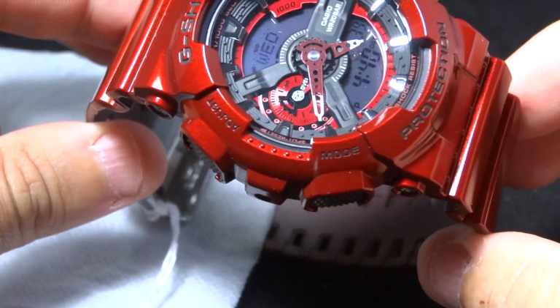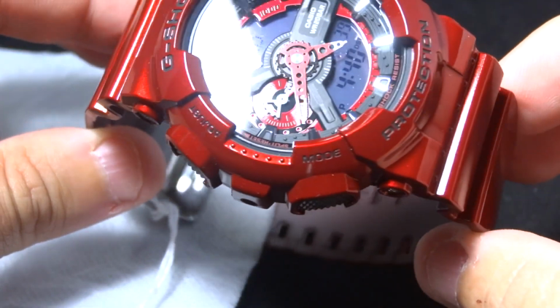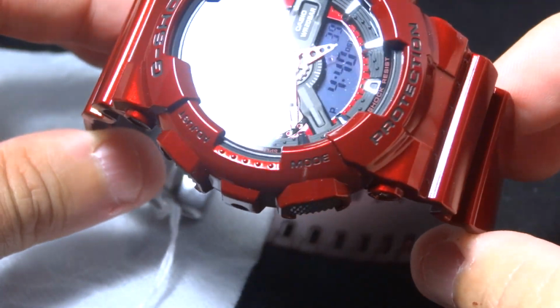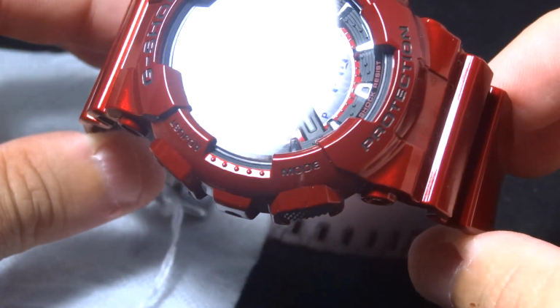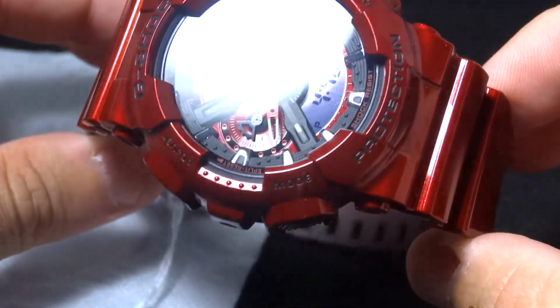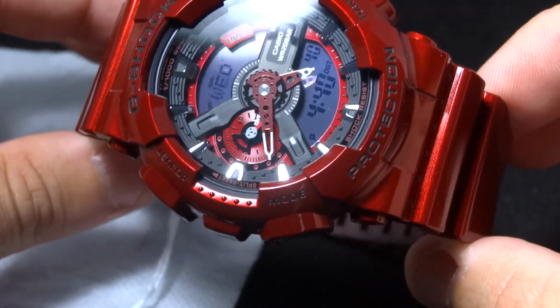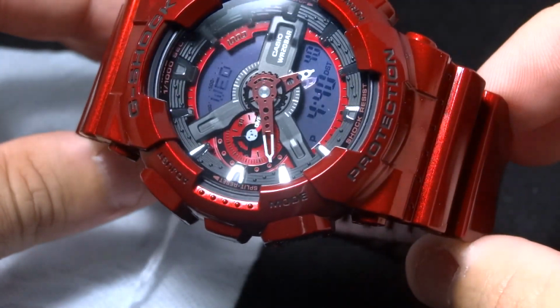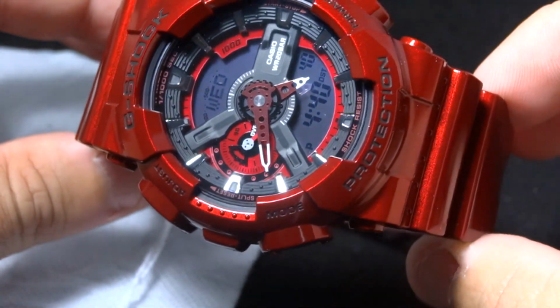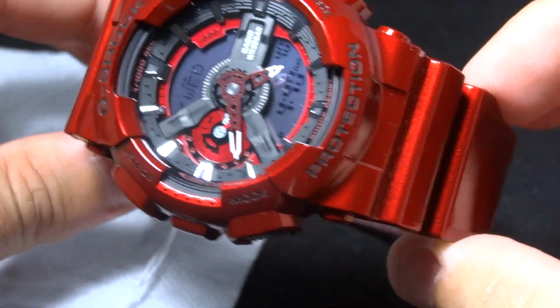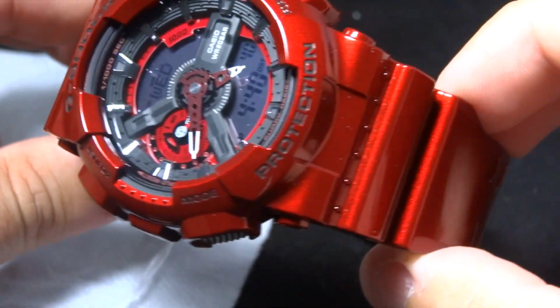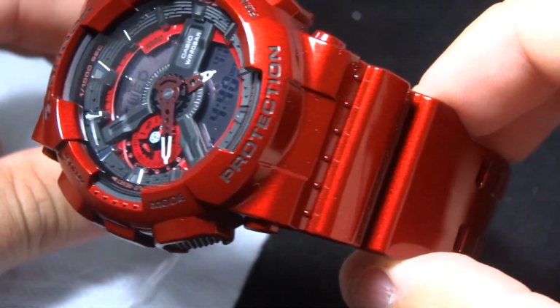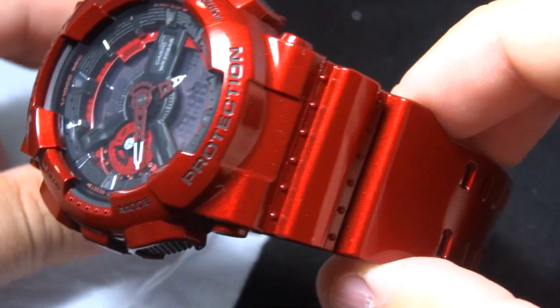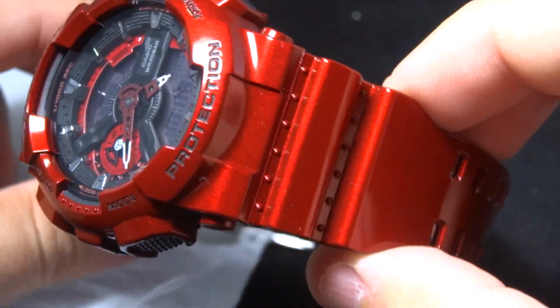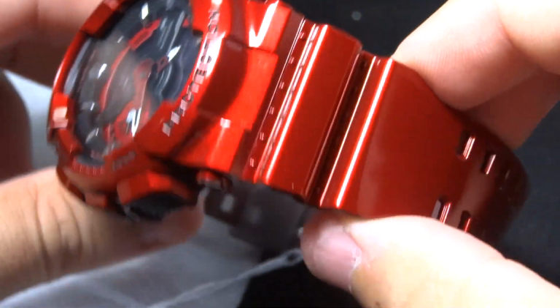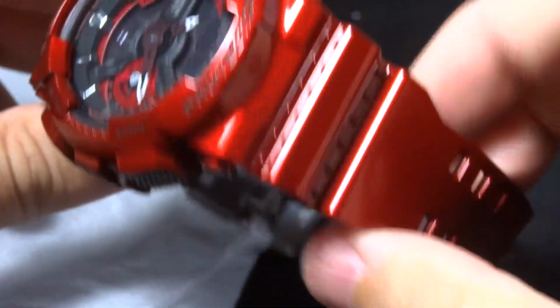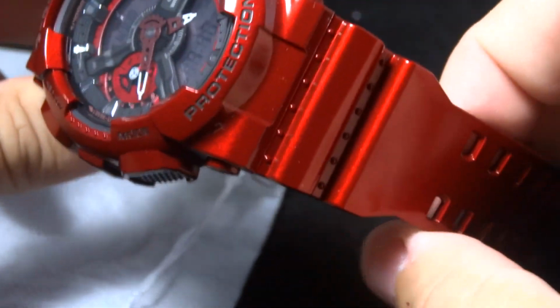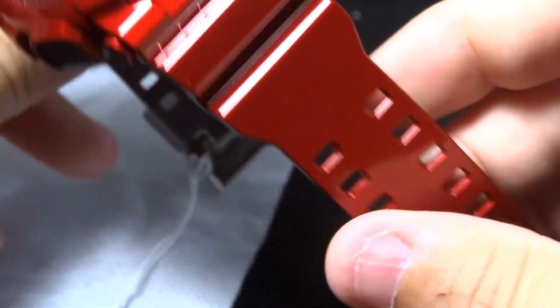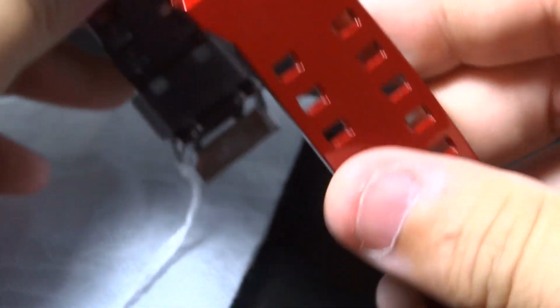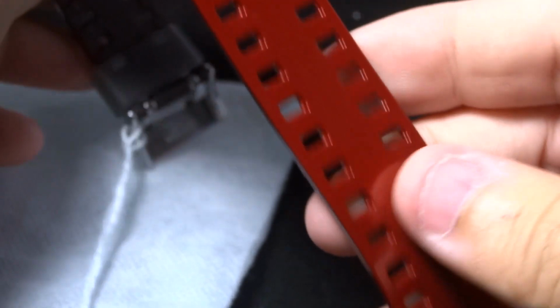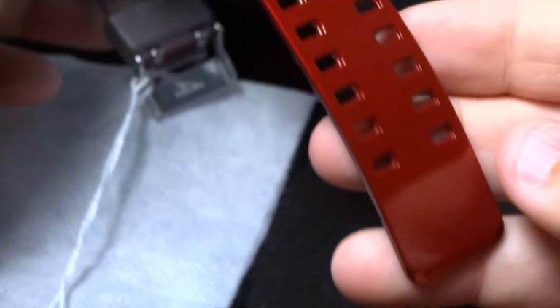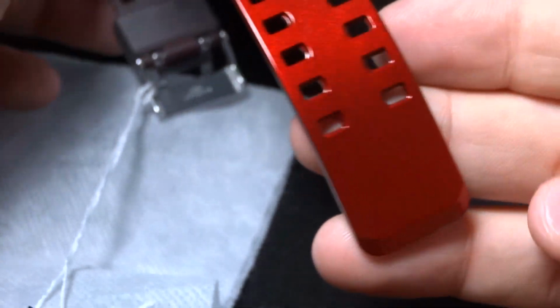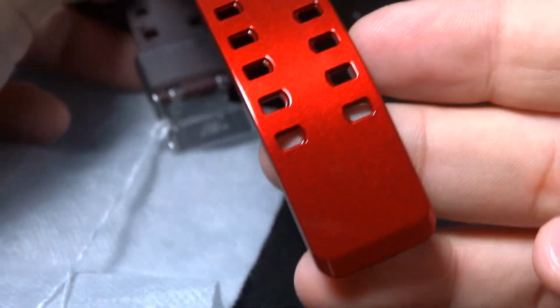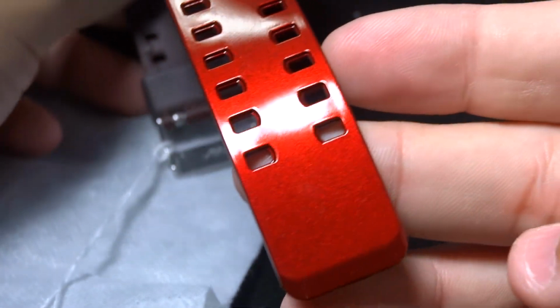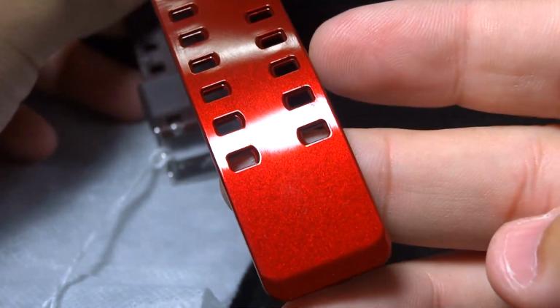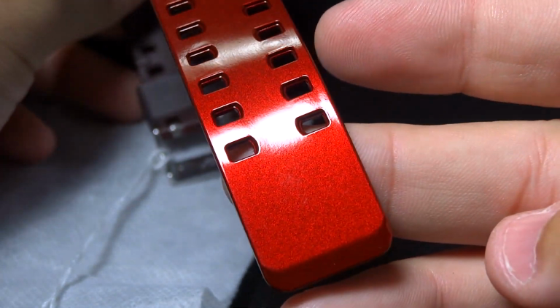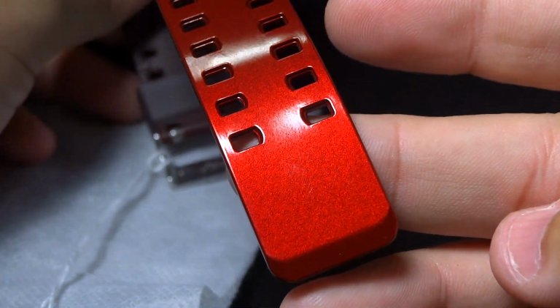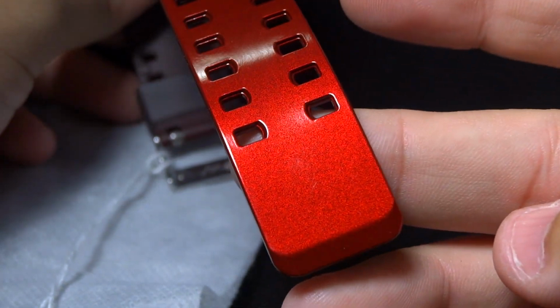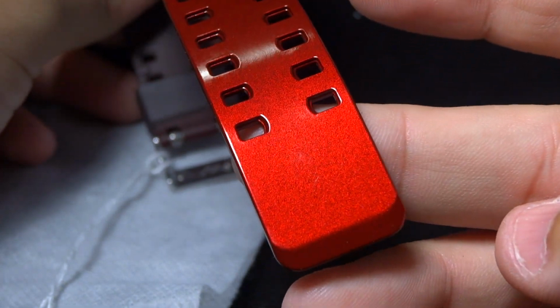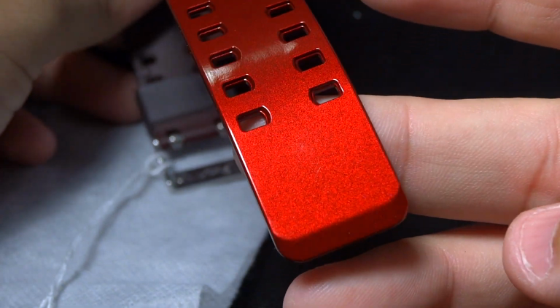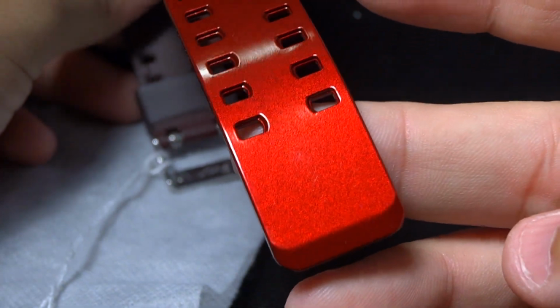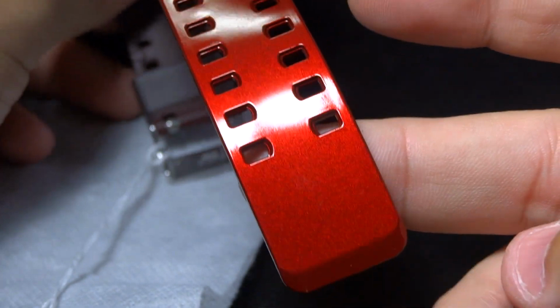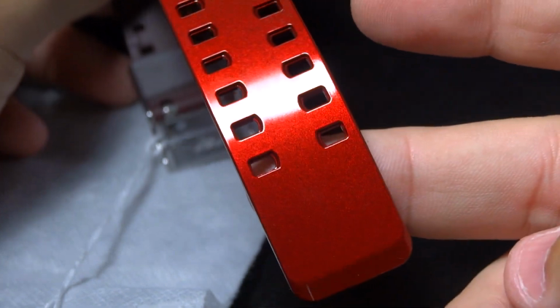The retail on this is $140. I'm sure if you look around, you can get a nice deal and a better price on it.